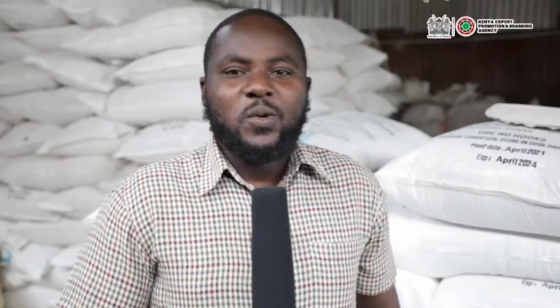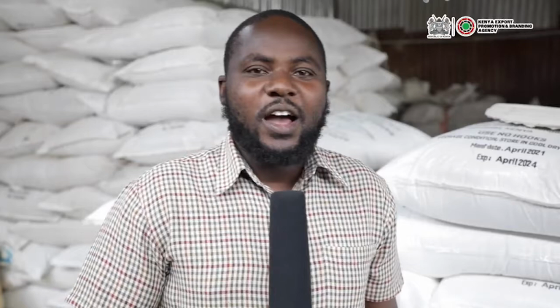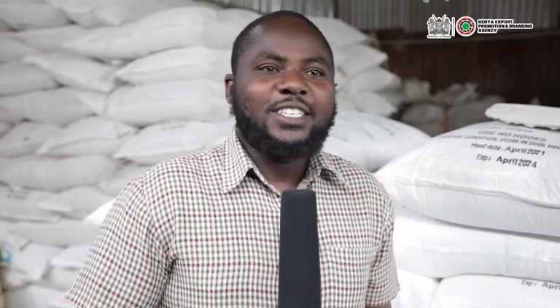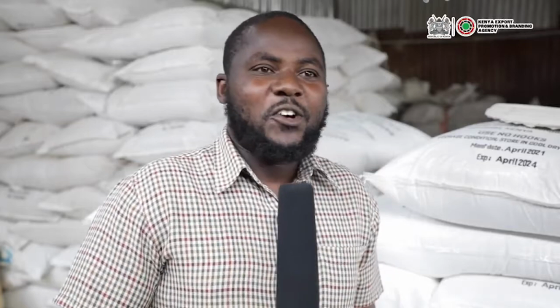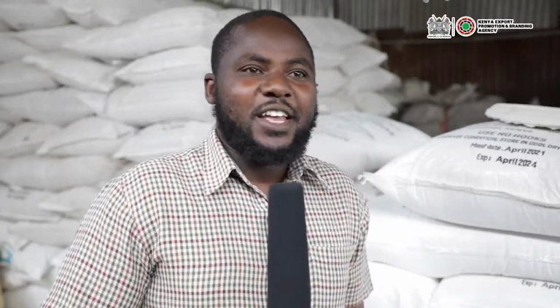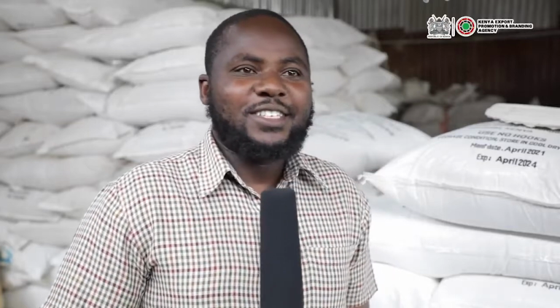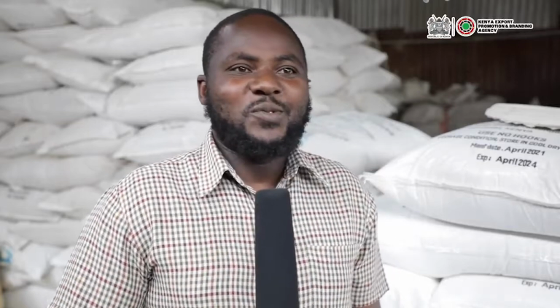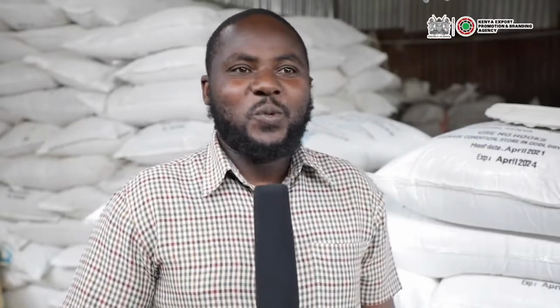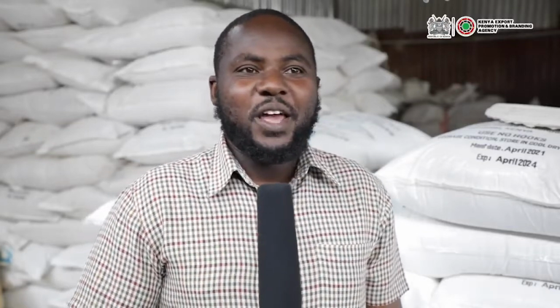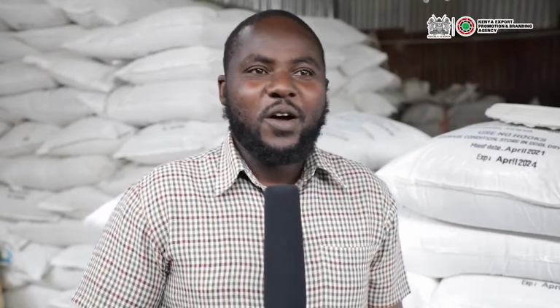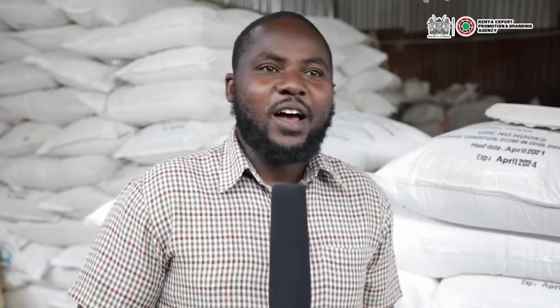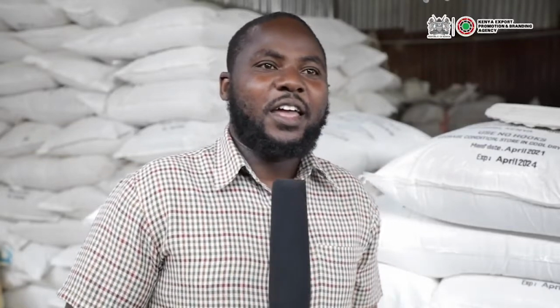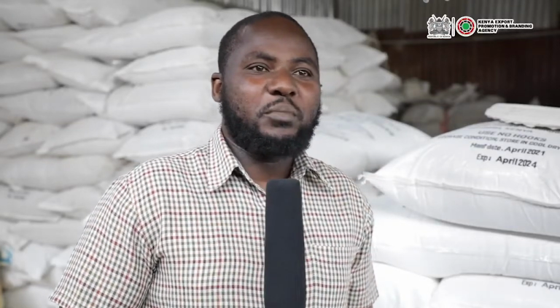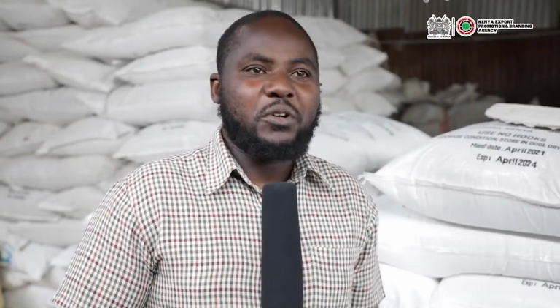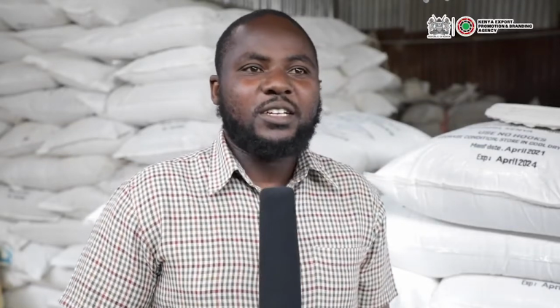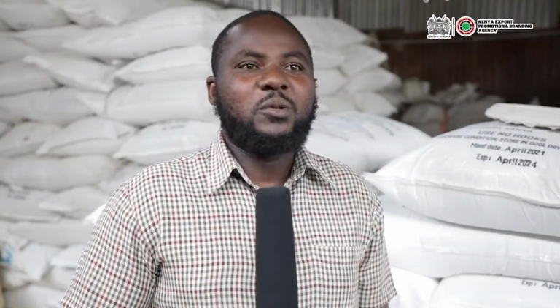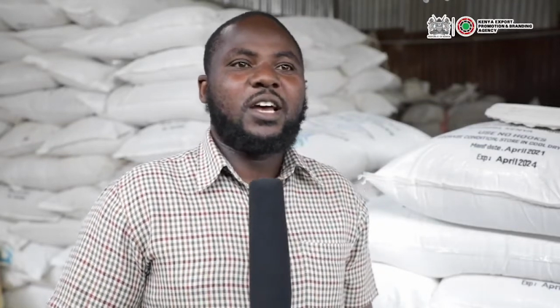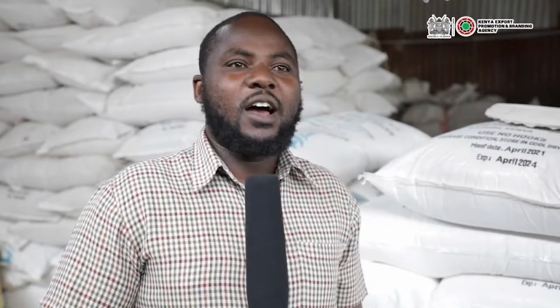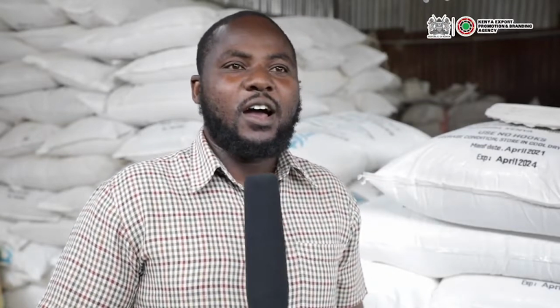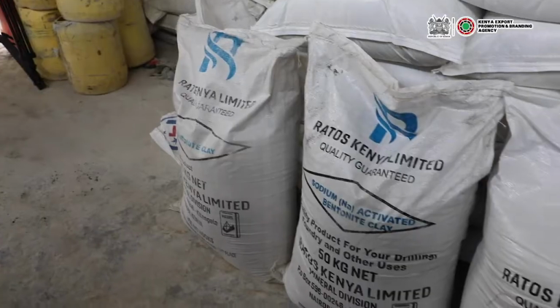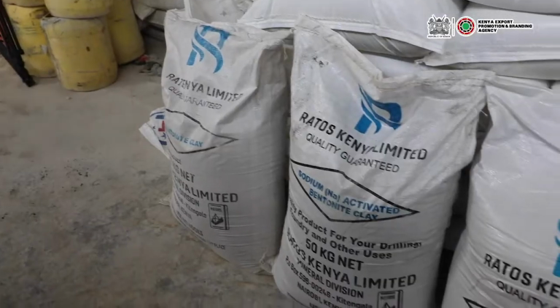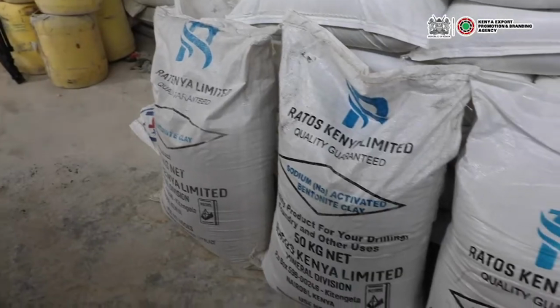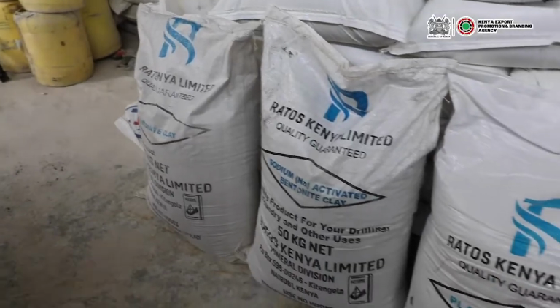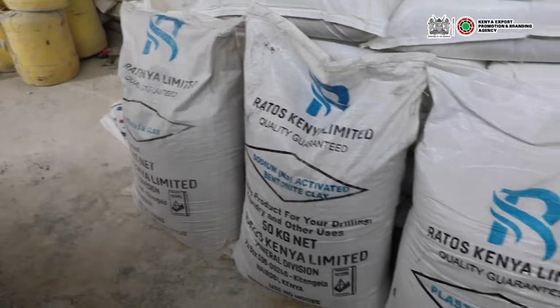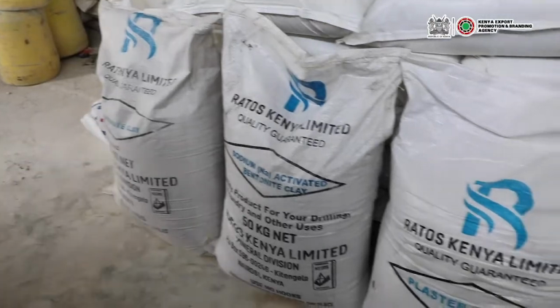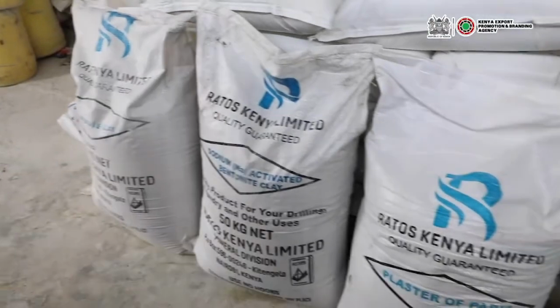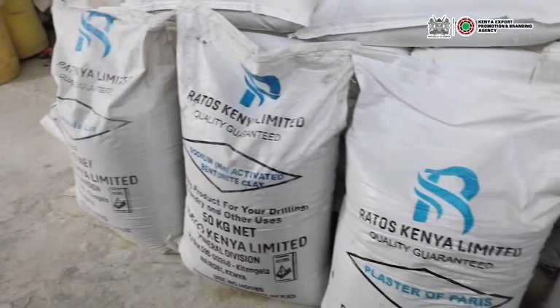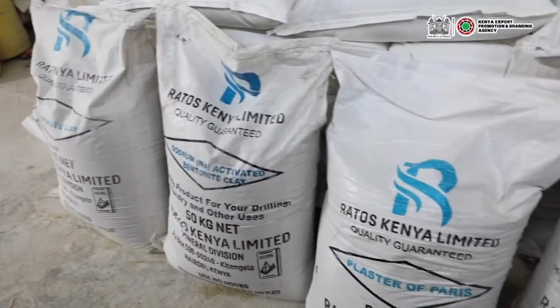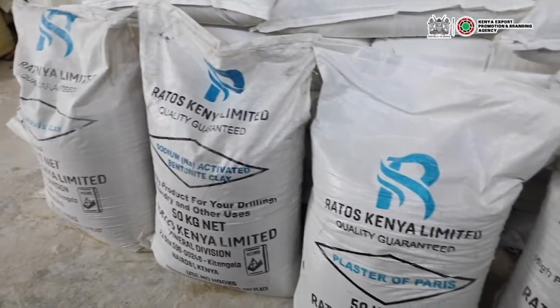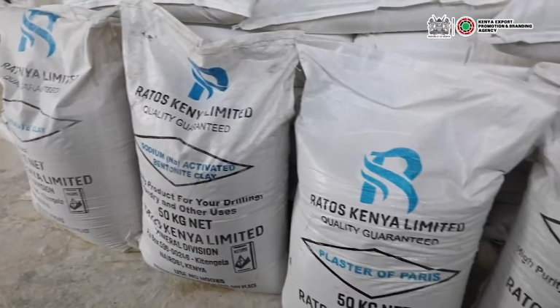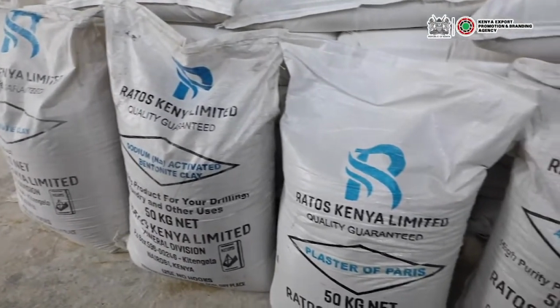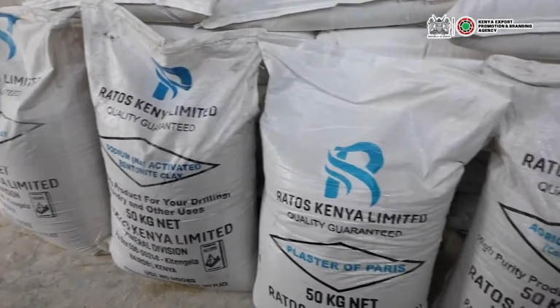I urge all Kenyans to buy a Kenyan product, which are good by international standards.